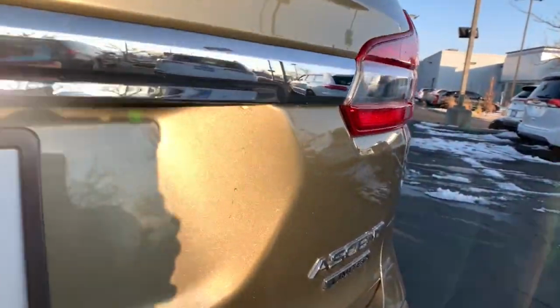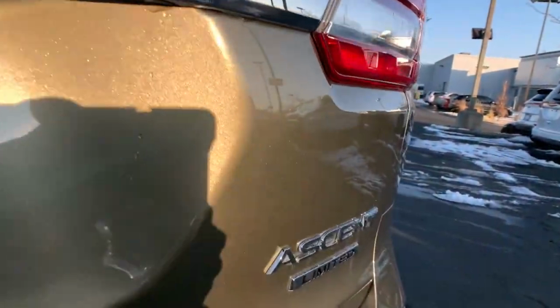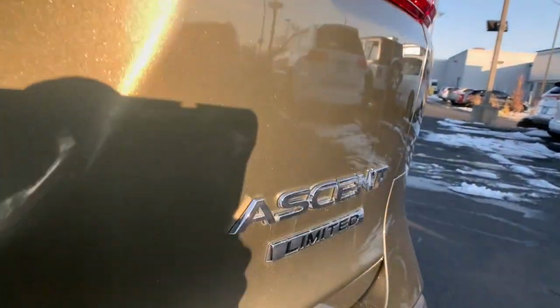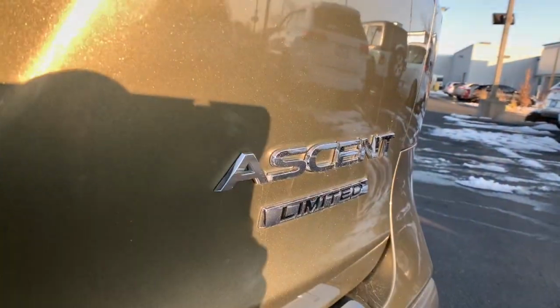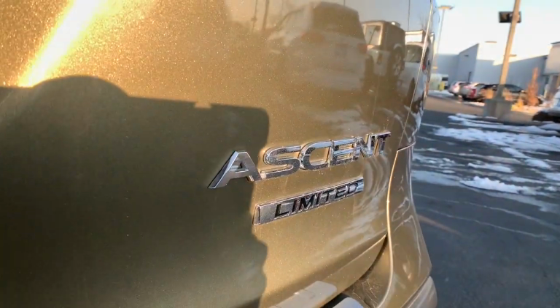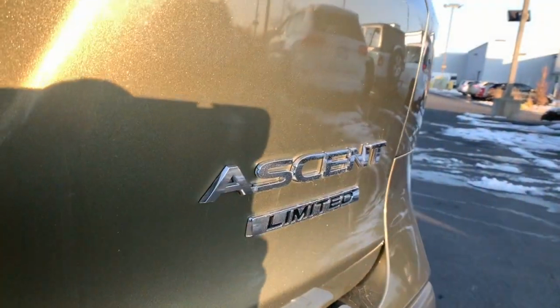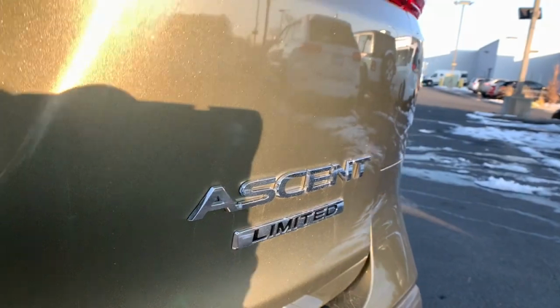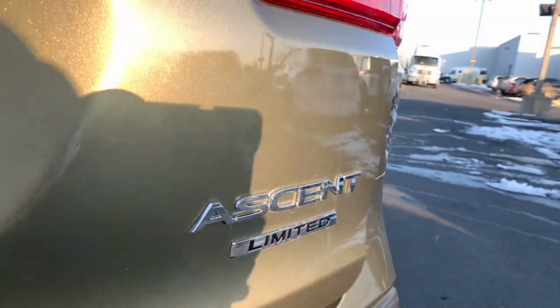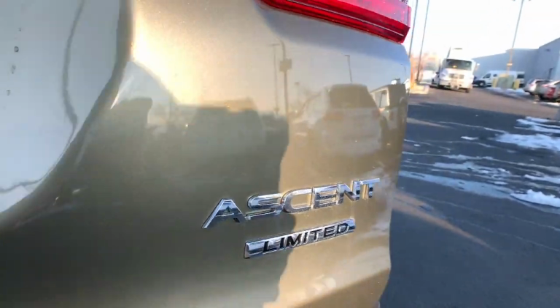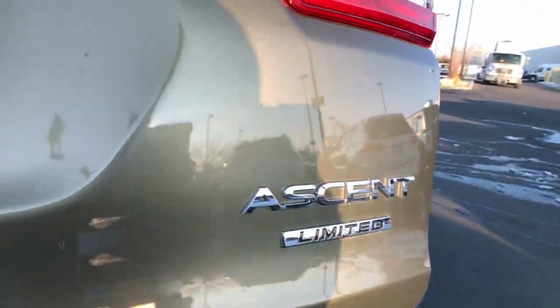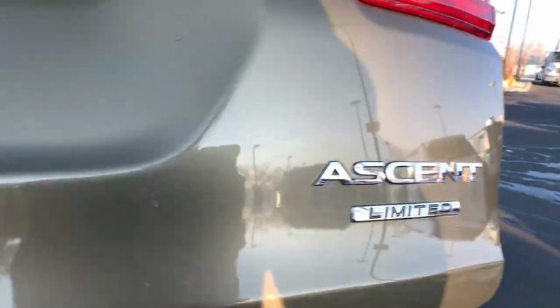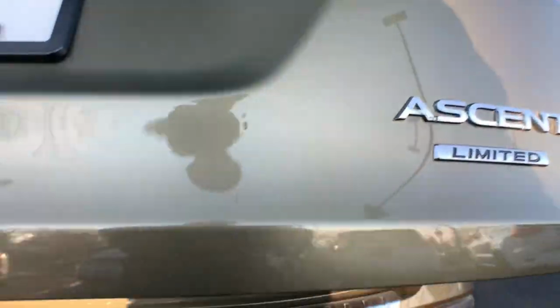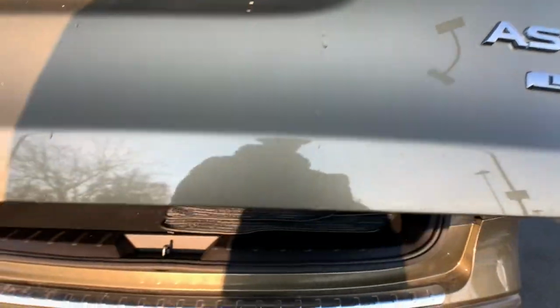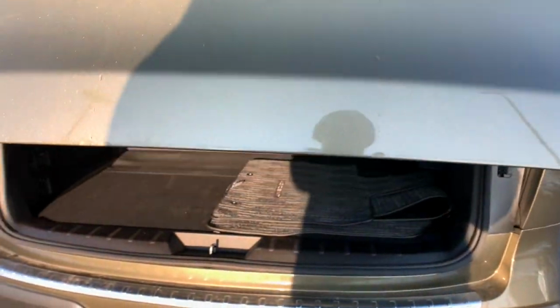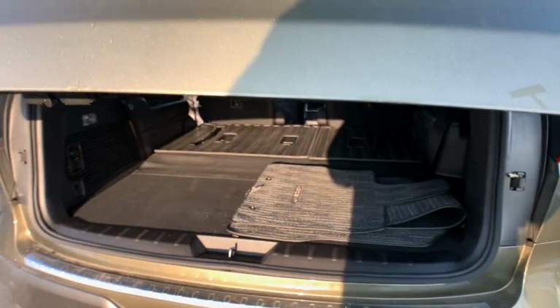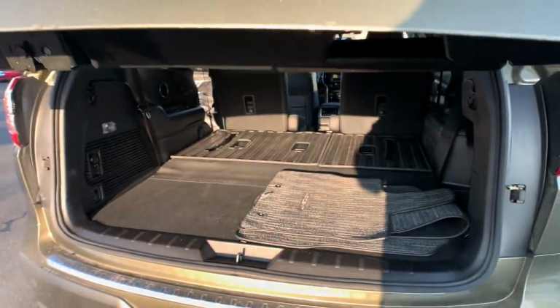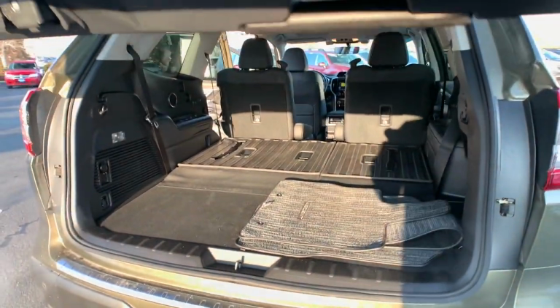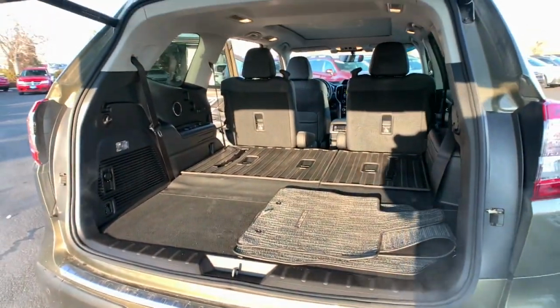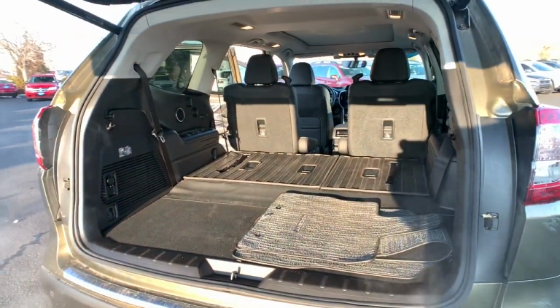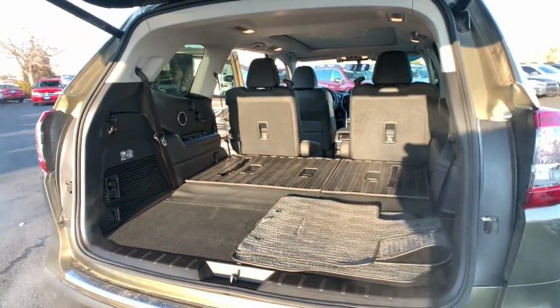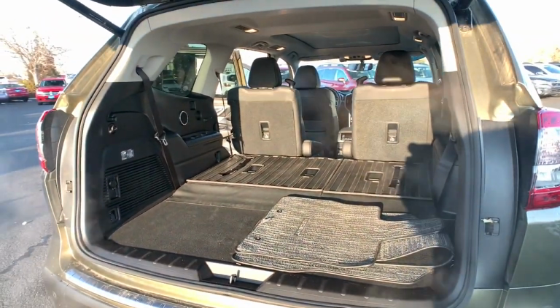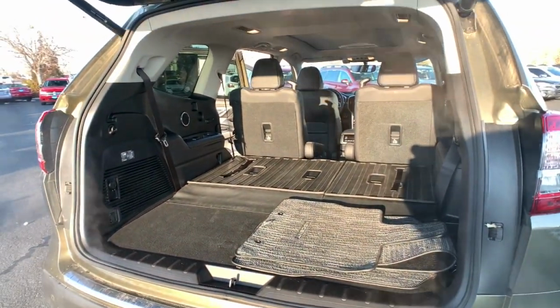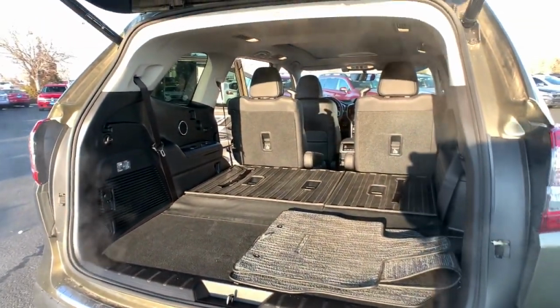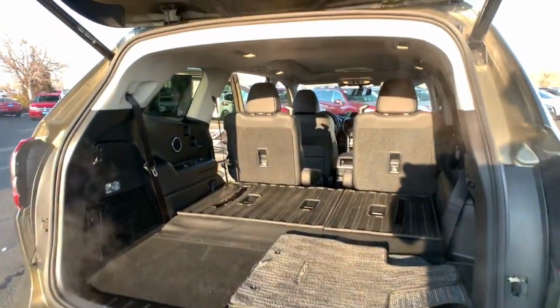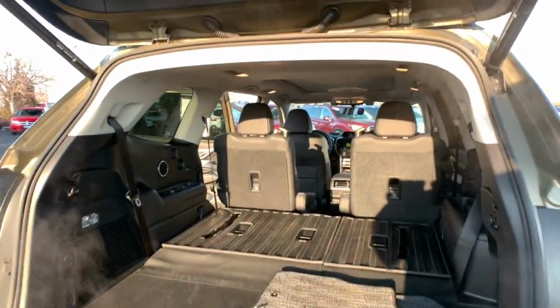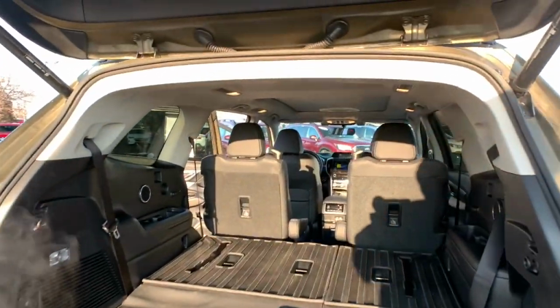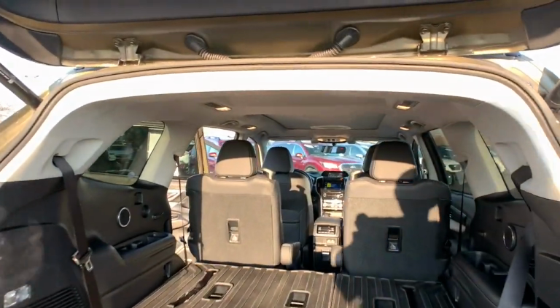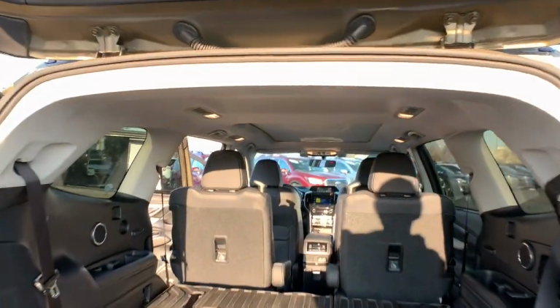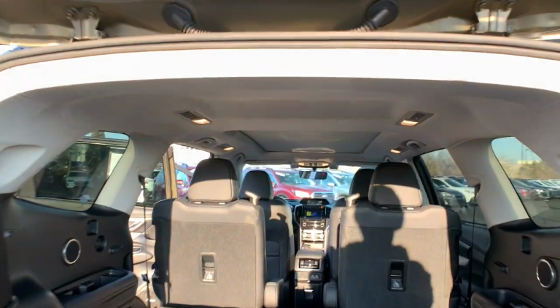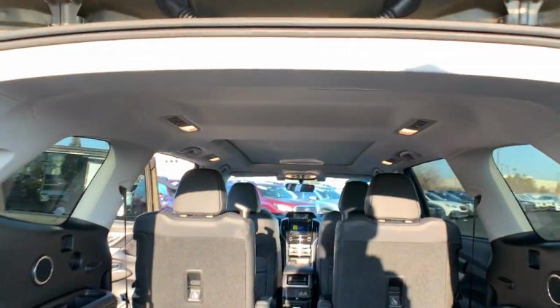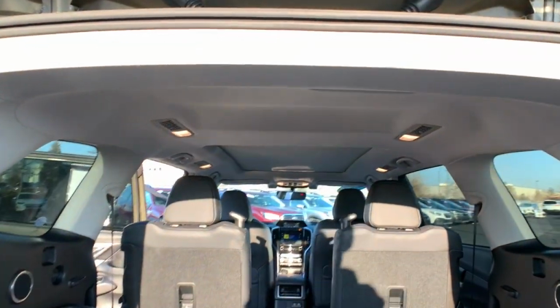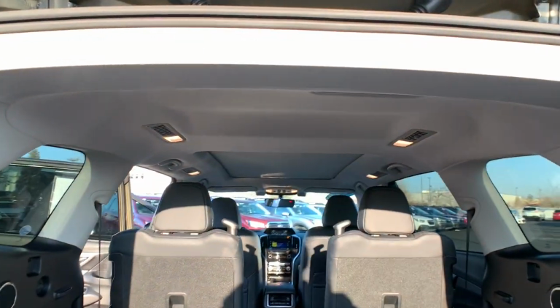Refined style meets robust capability in this good-looking Ascent. See for yourself when you take it out for a test drive. Our professional staff looks forward to giving you excellent service.